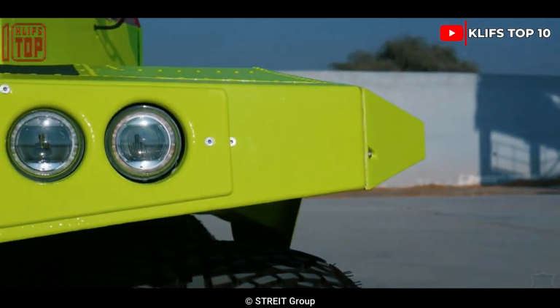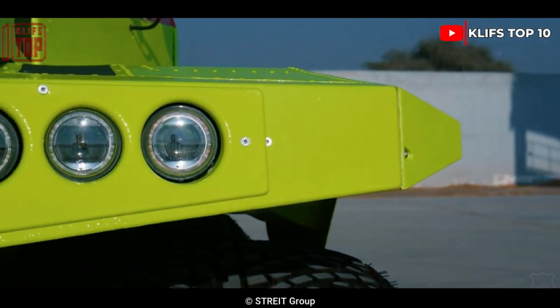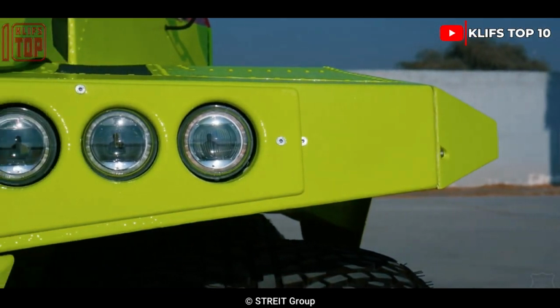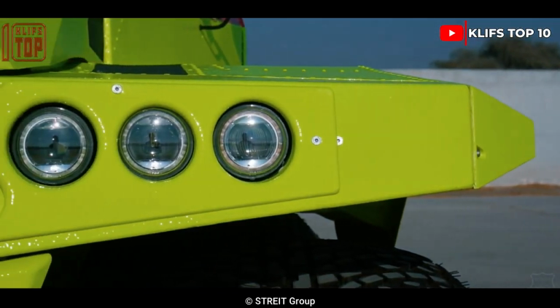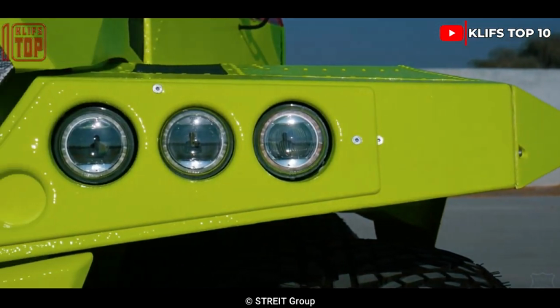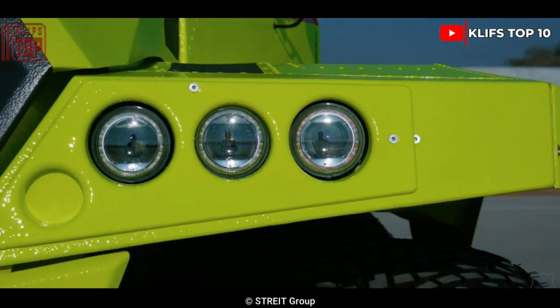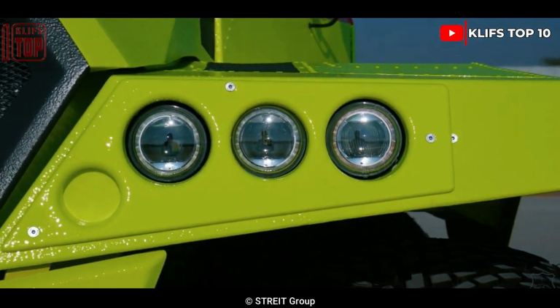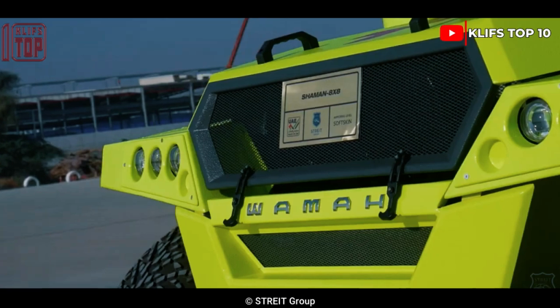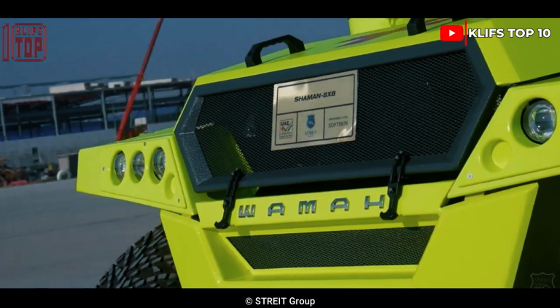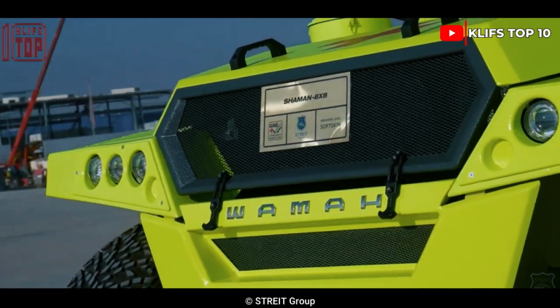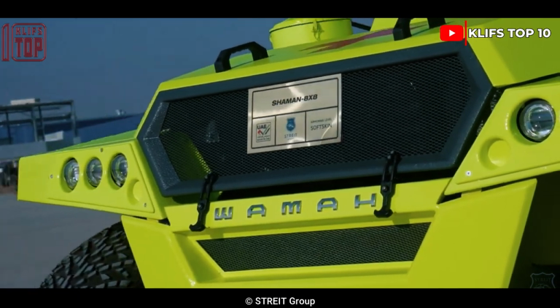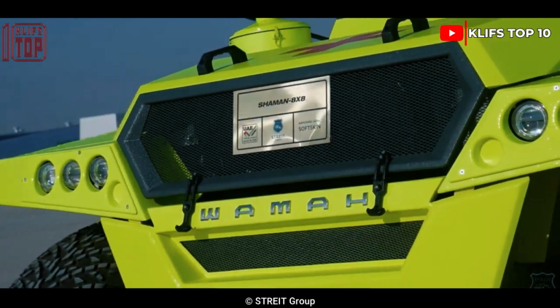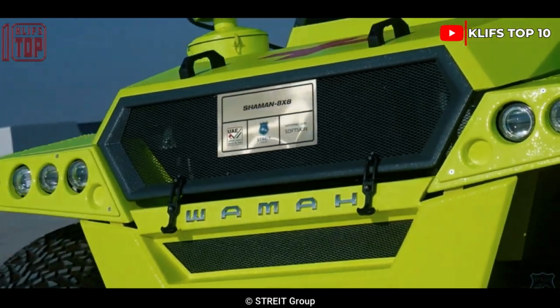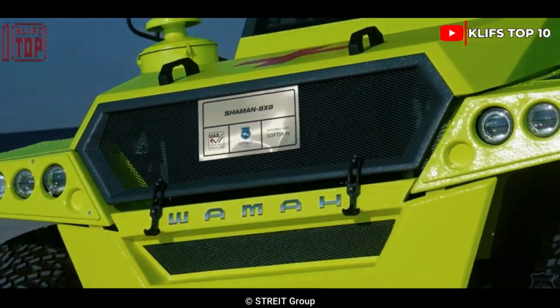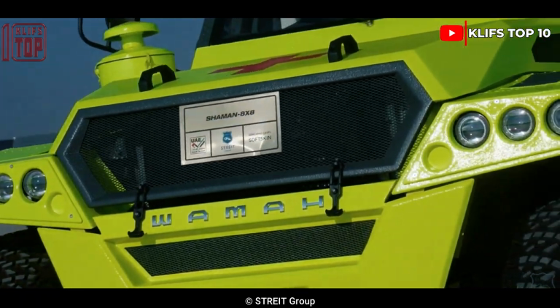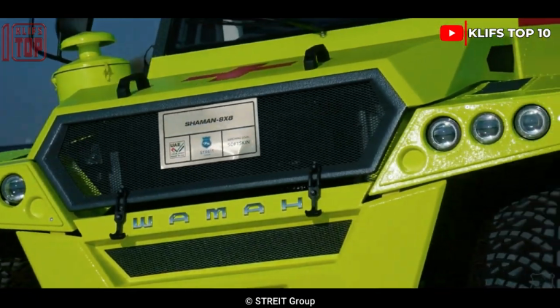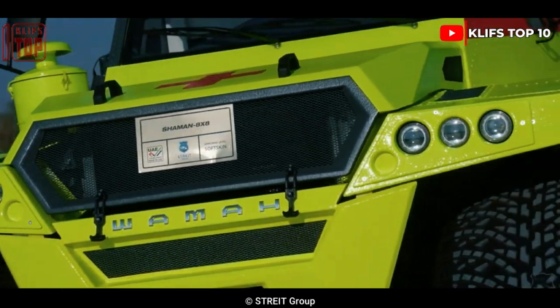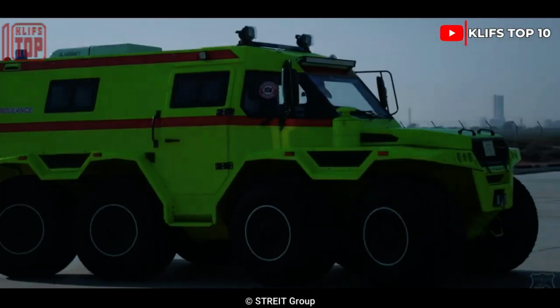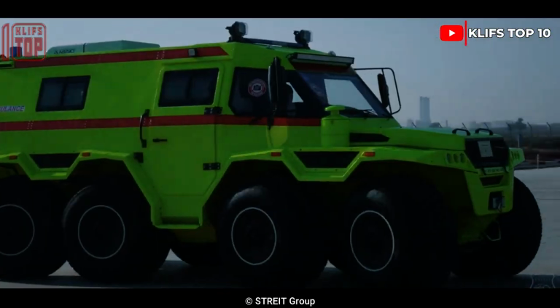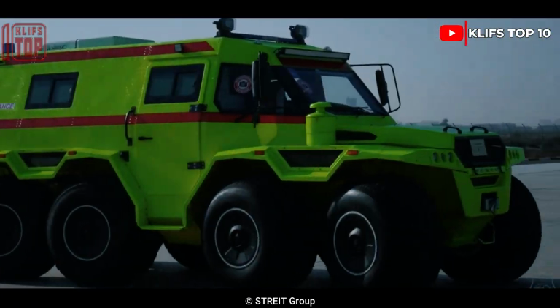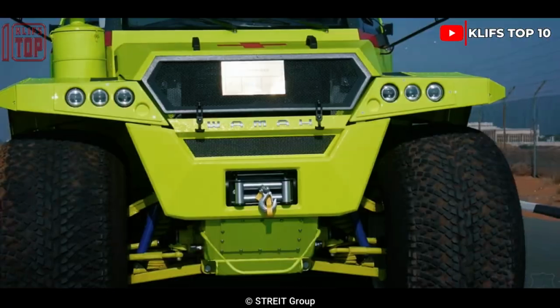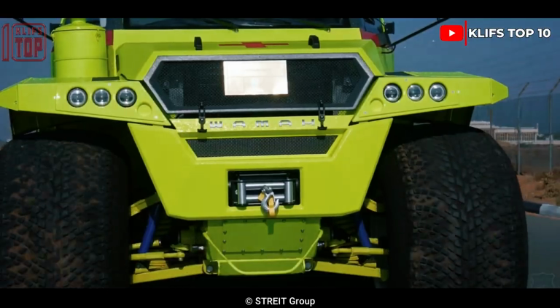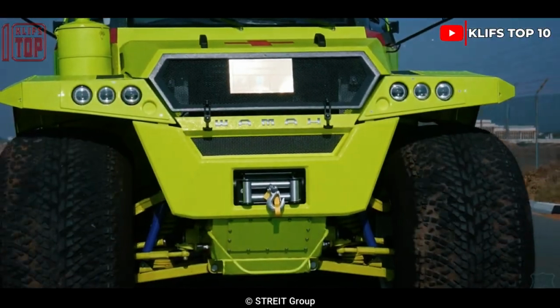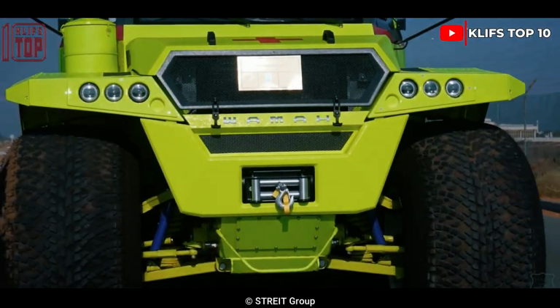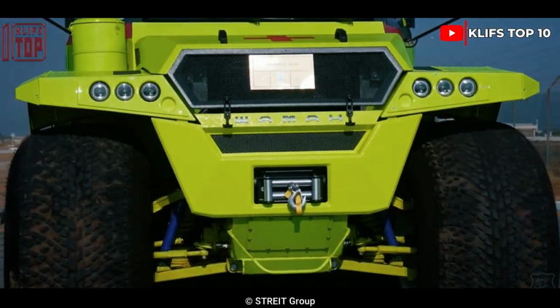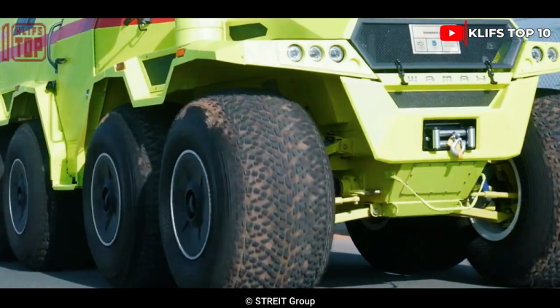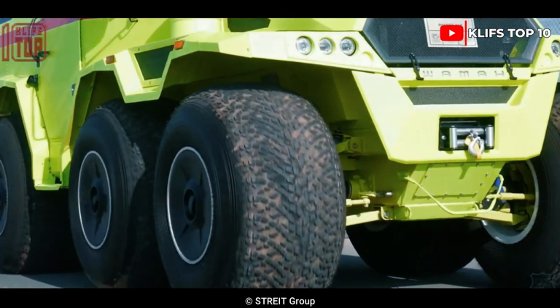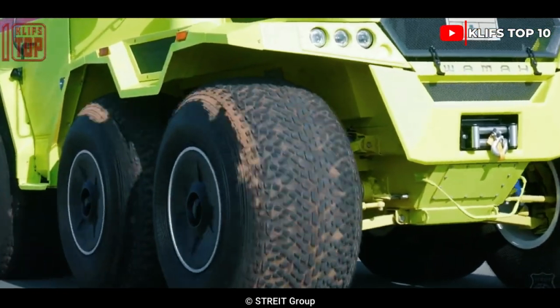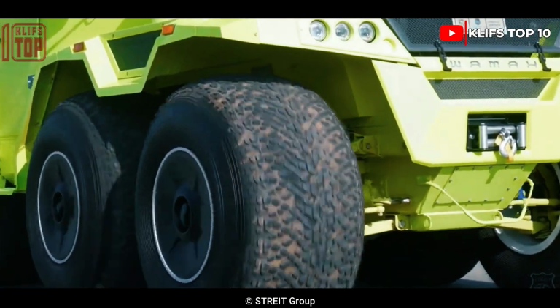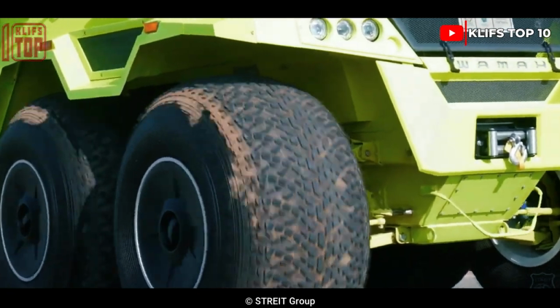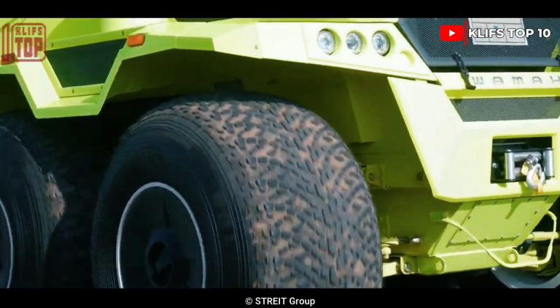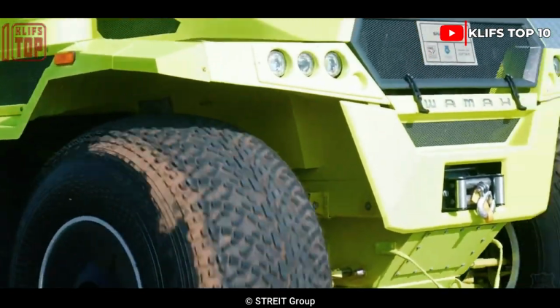It can reach a top speed of 70 kilometers per hour on land and even in the water, thanks to its 146 horsepower engine.